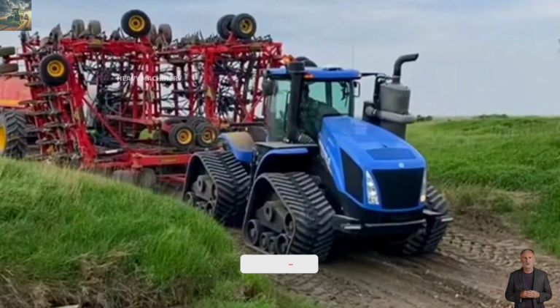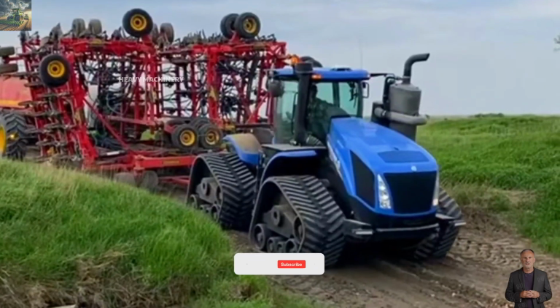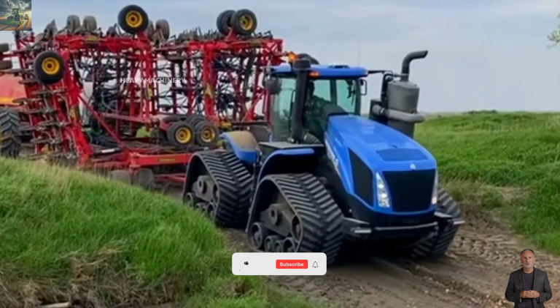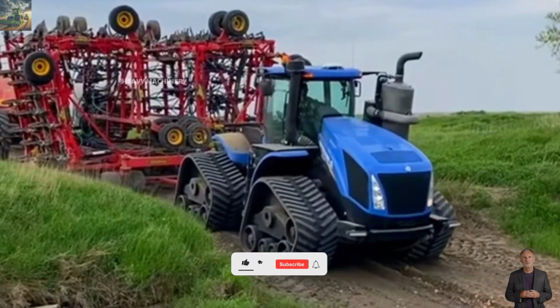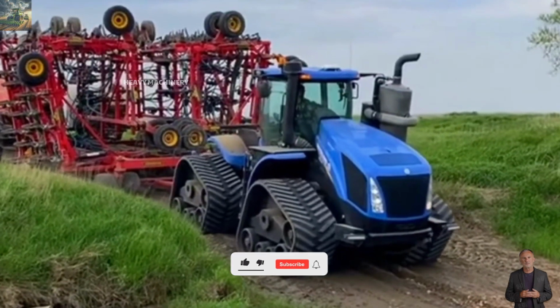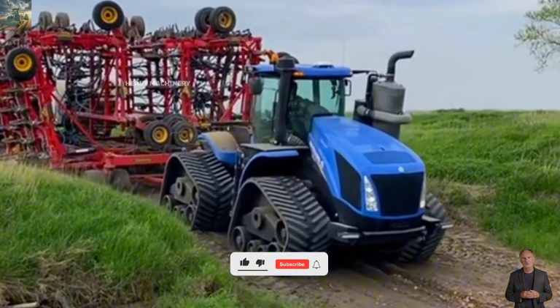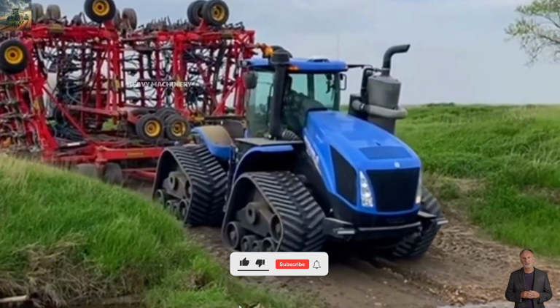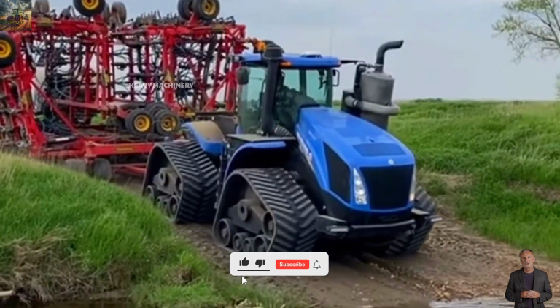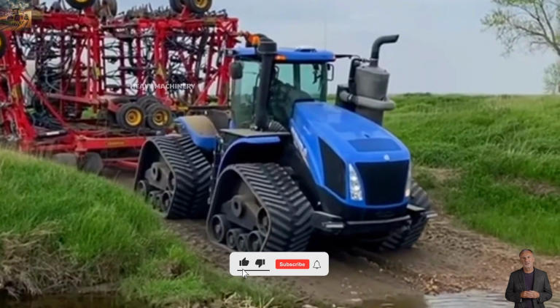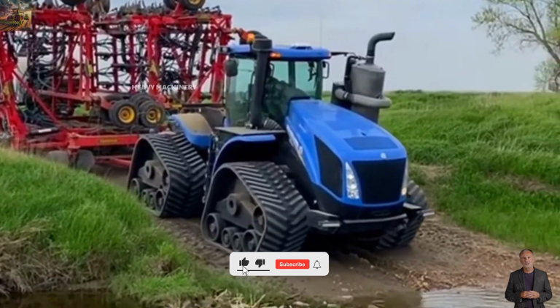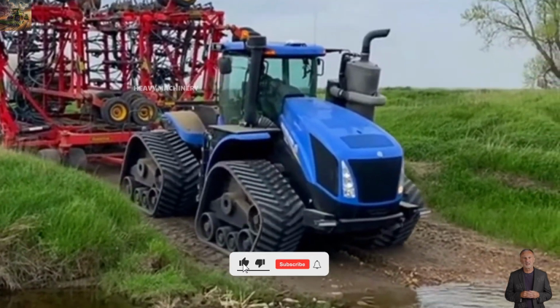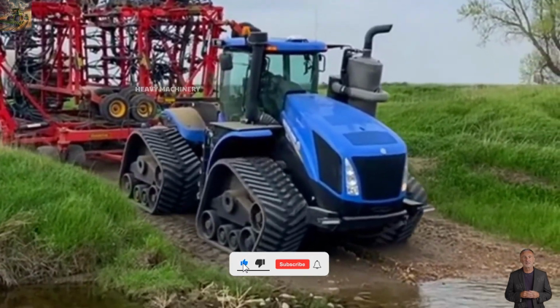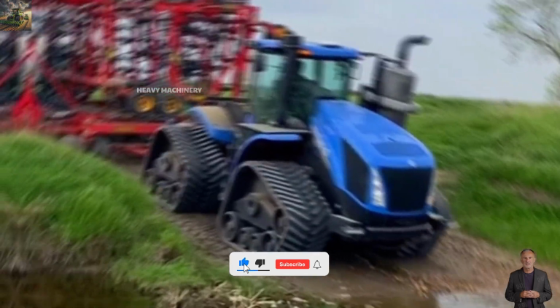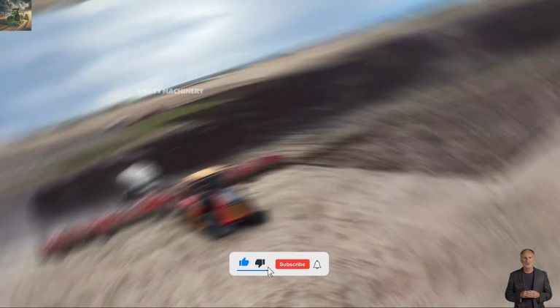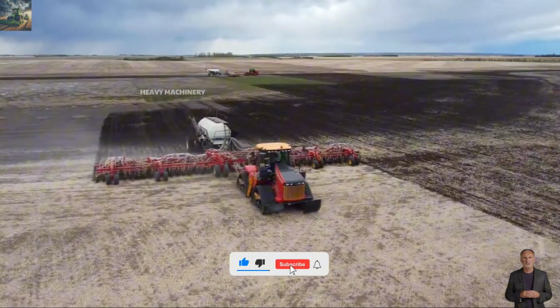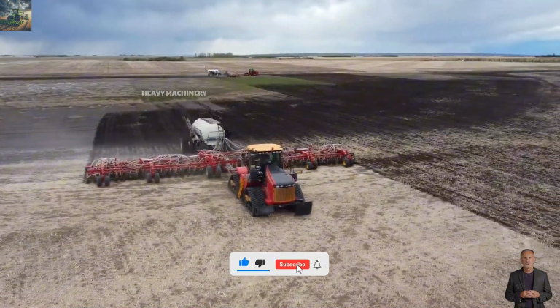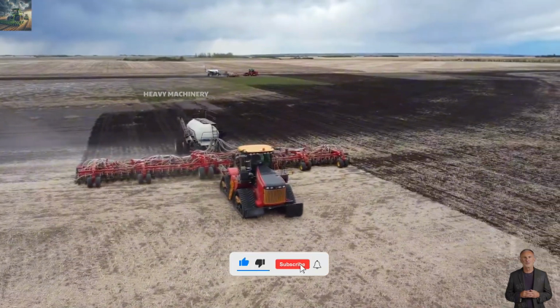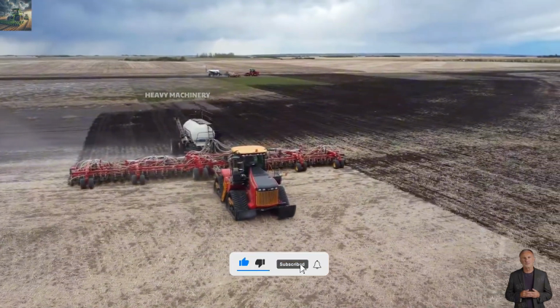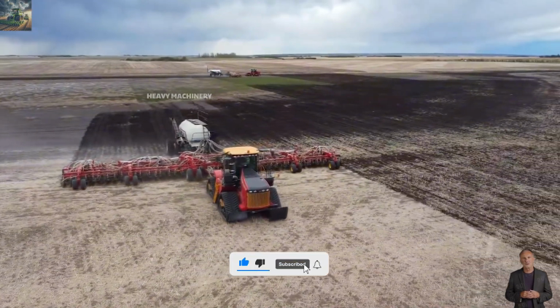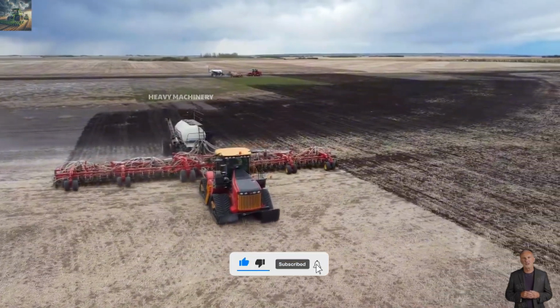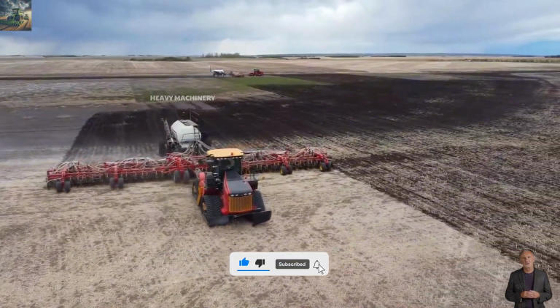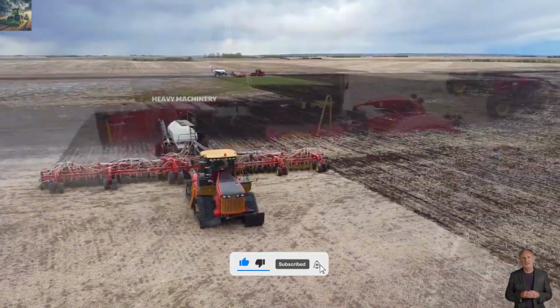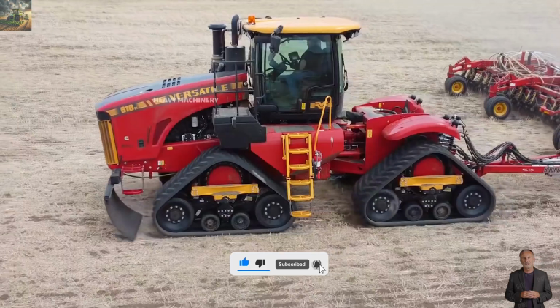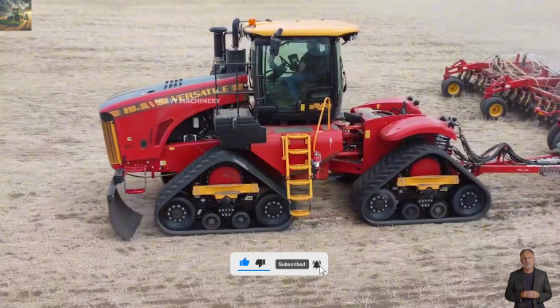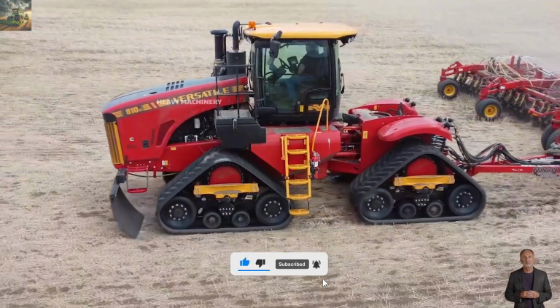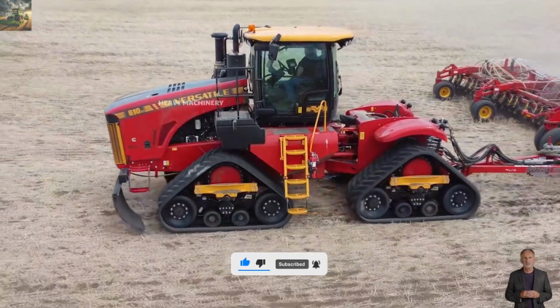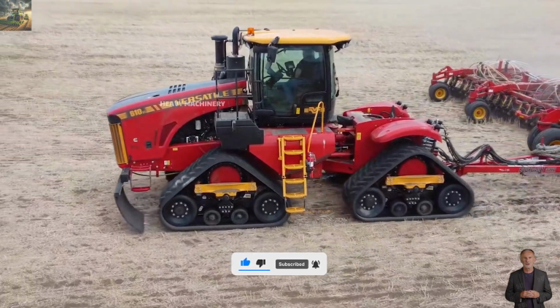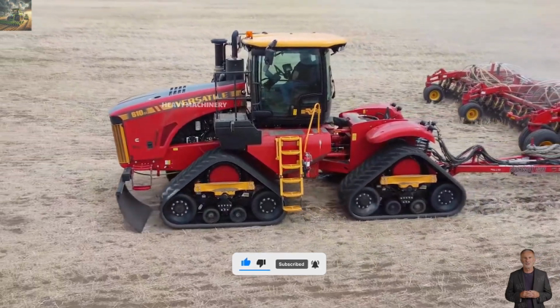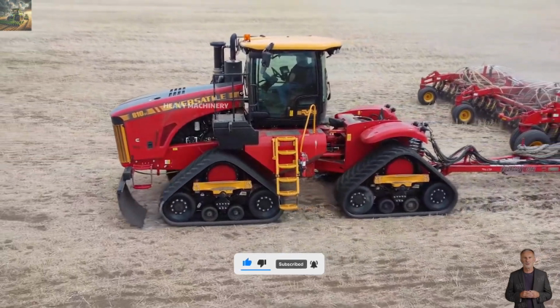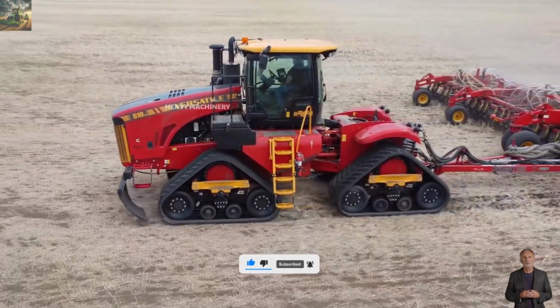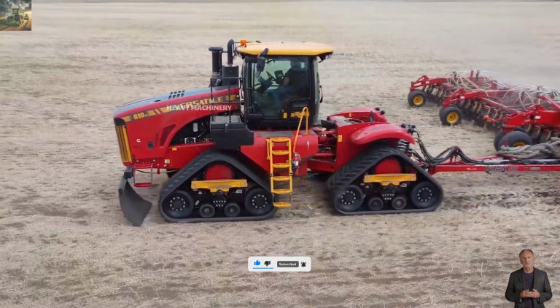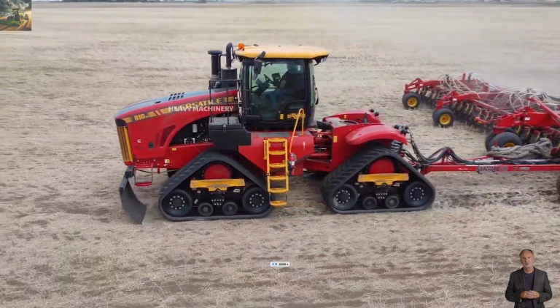If you love farming, technology, and giant machines, make sure to hit the subscribe button so you don't miss any of our future videos.